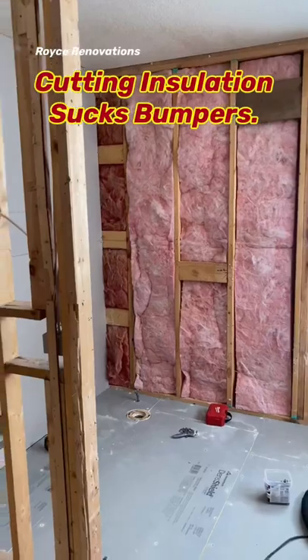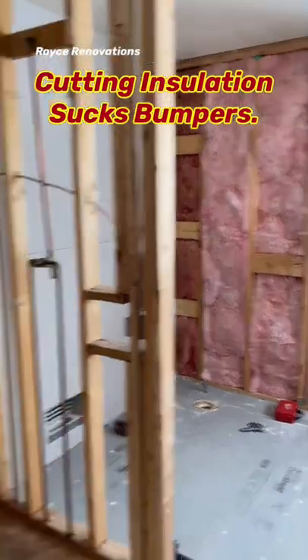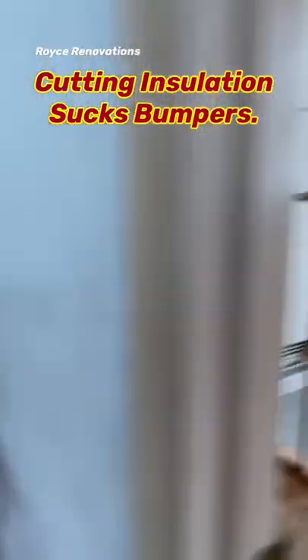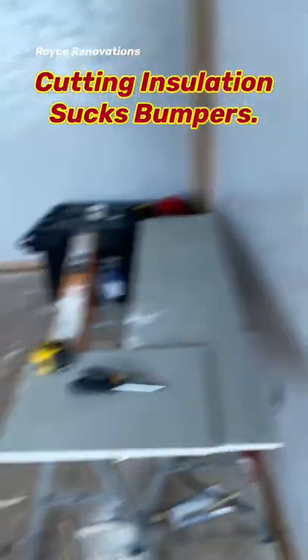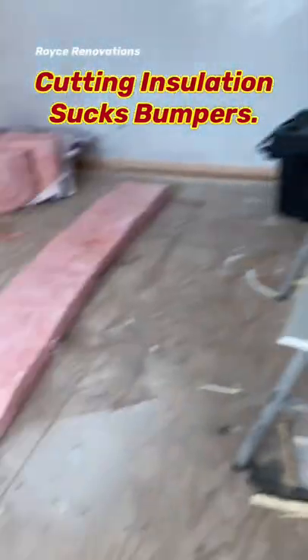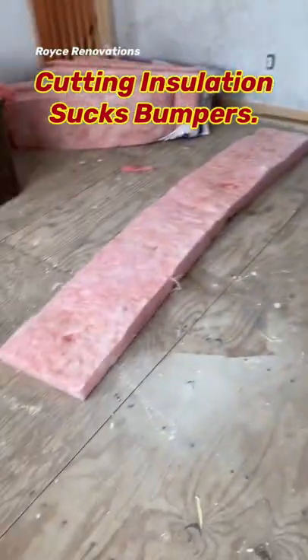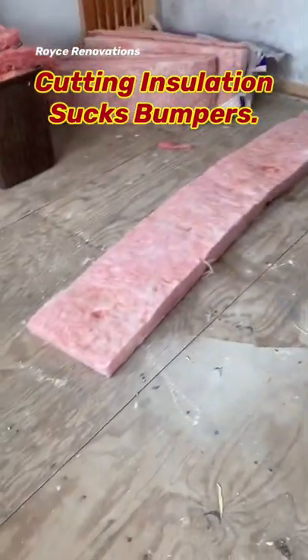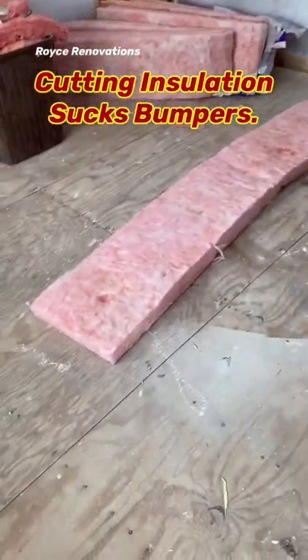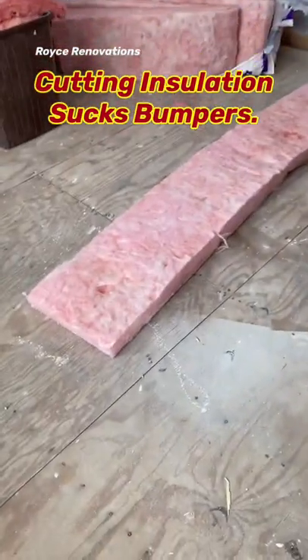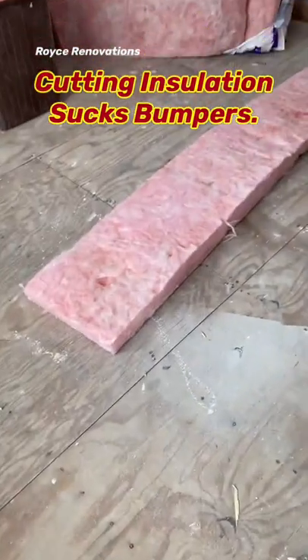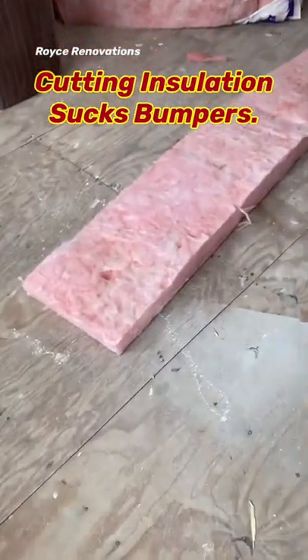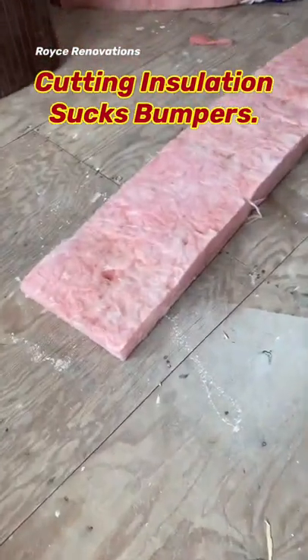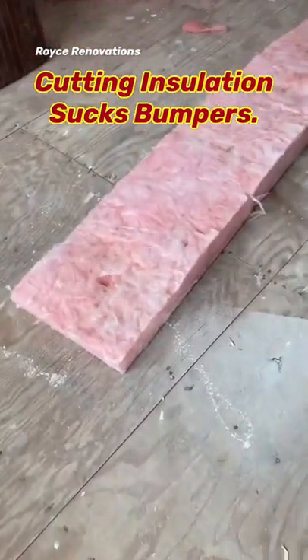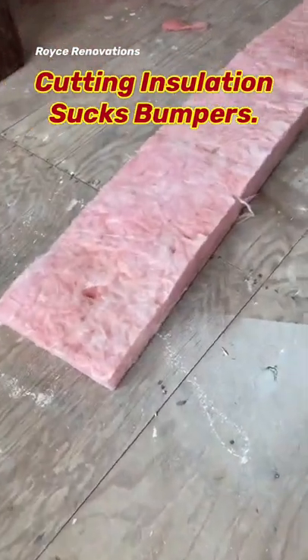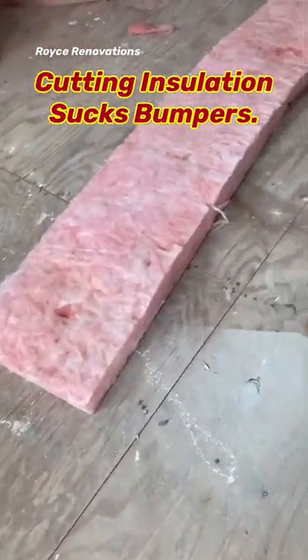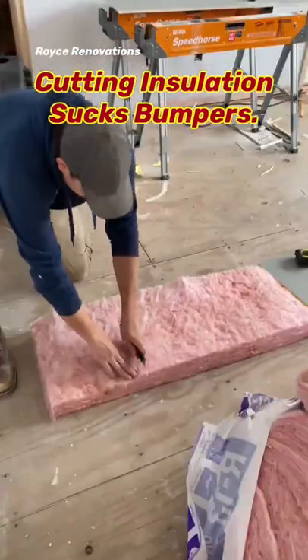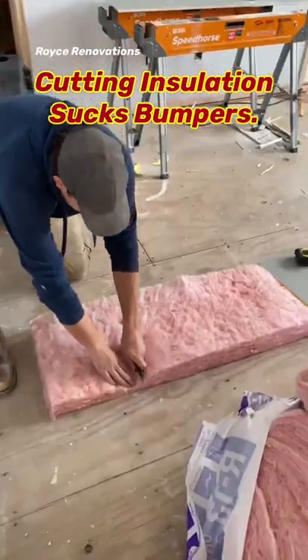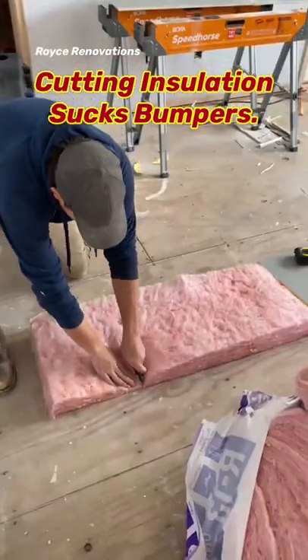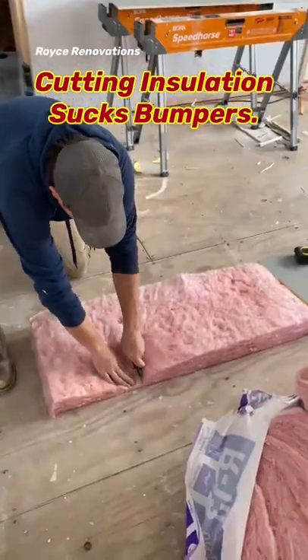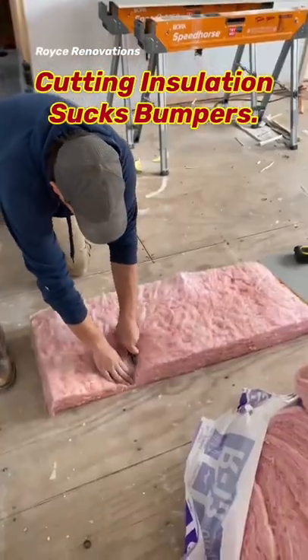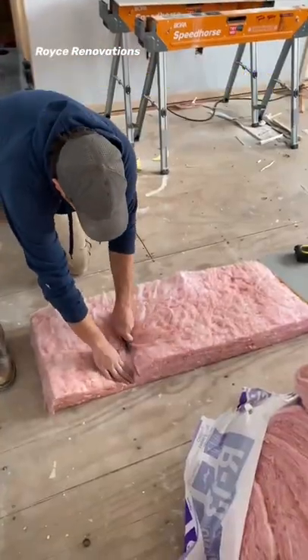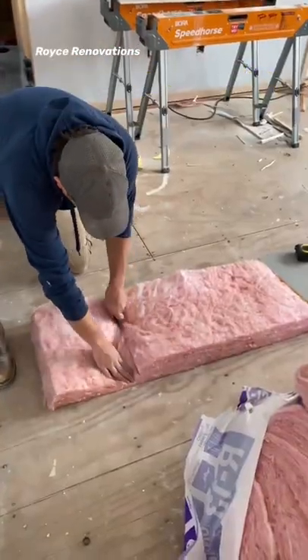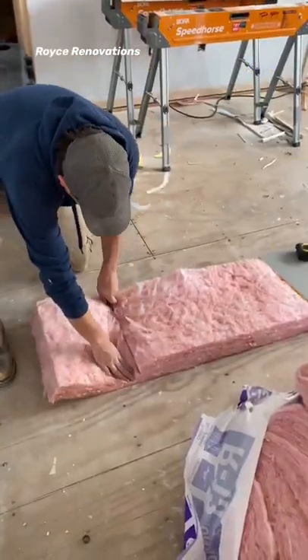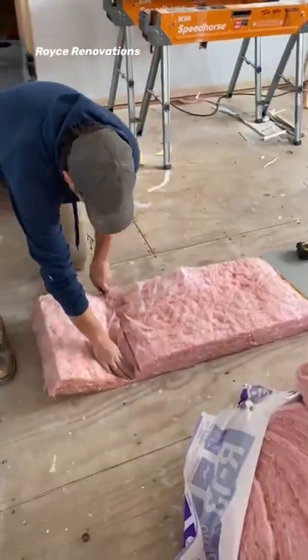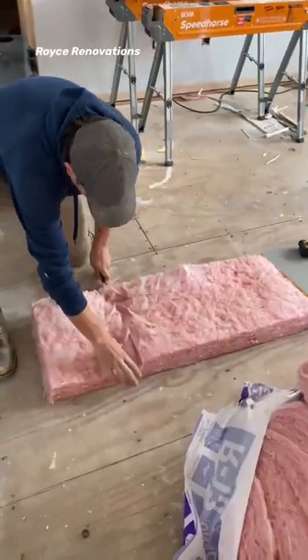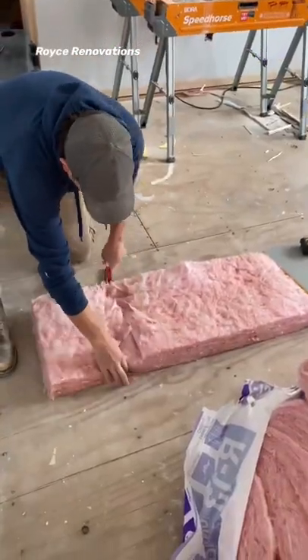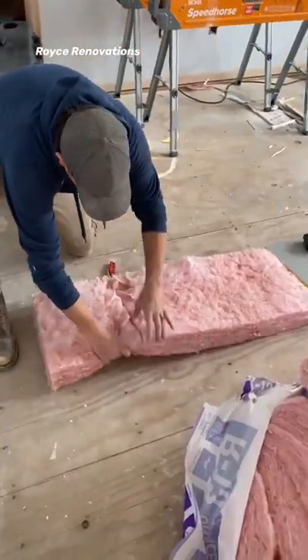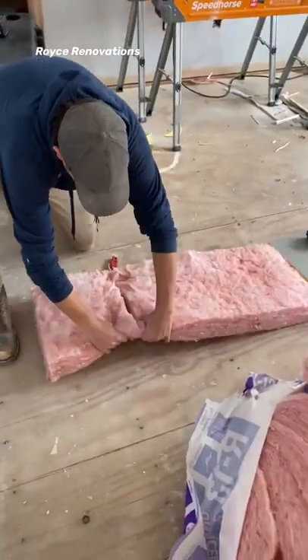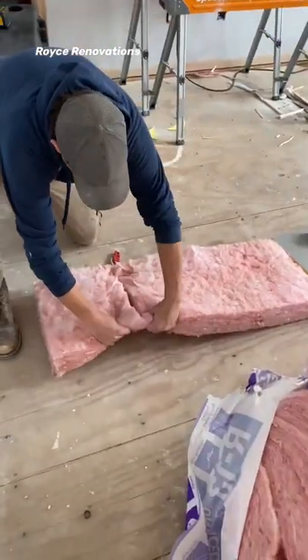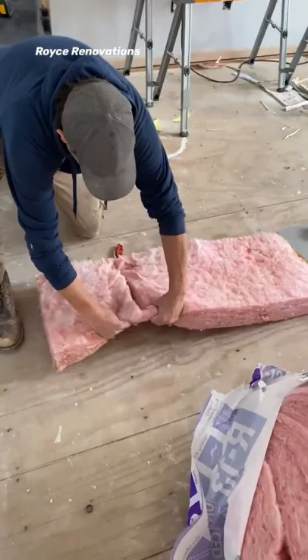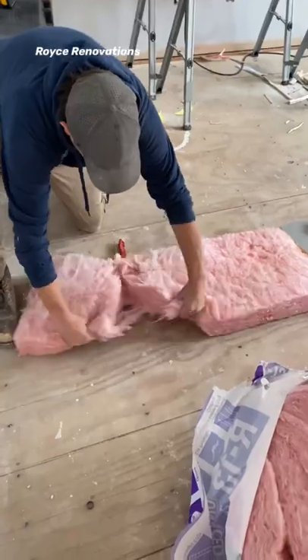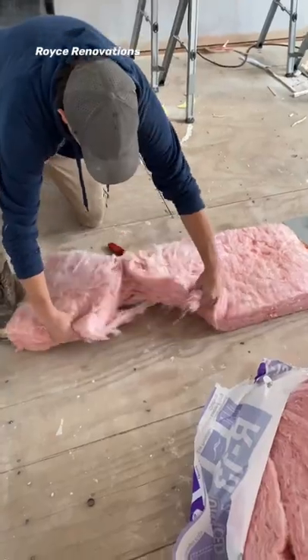Another daily tip. If you've ever done anything with insulation, you know it sucks. Of course, it doesn't cut very well and it's super itchy.